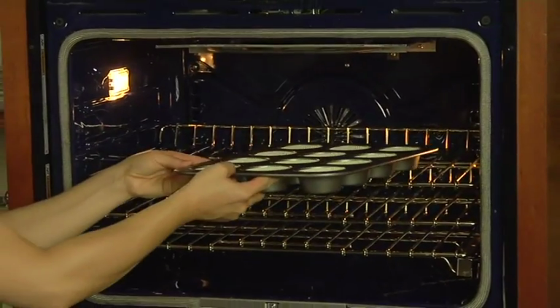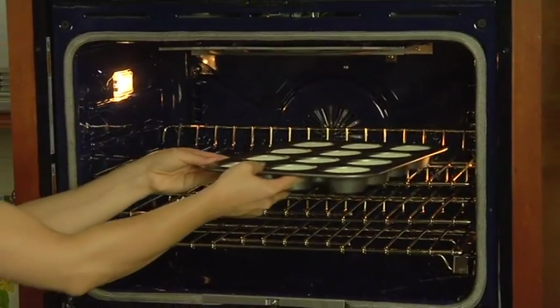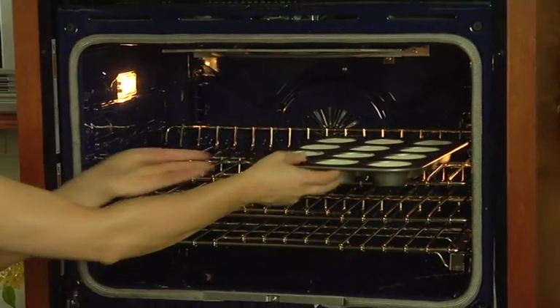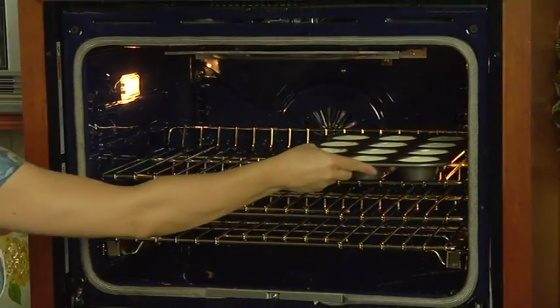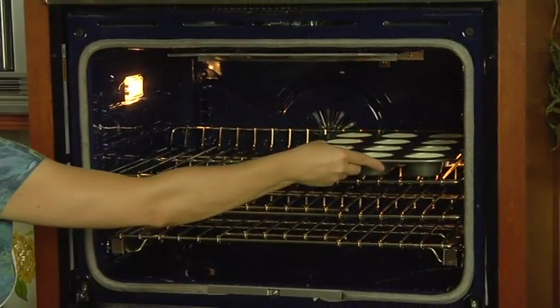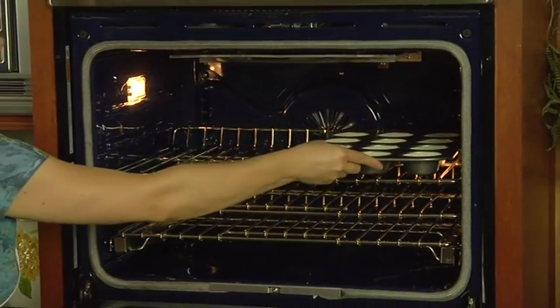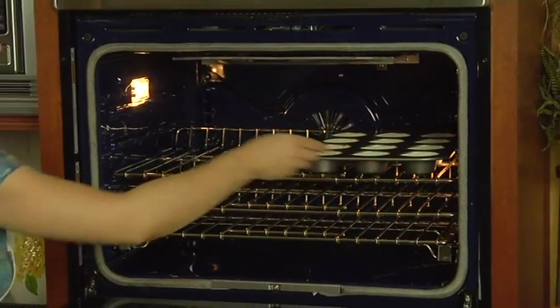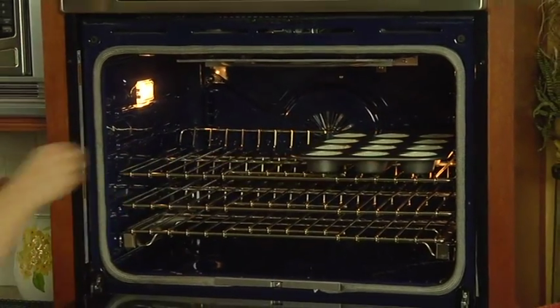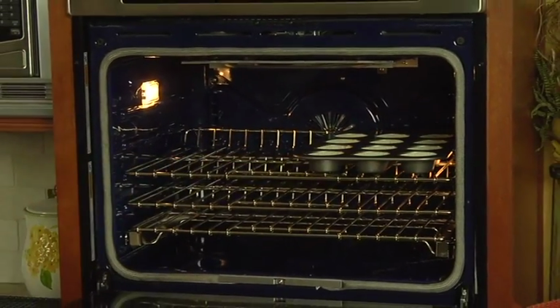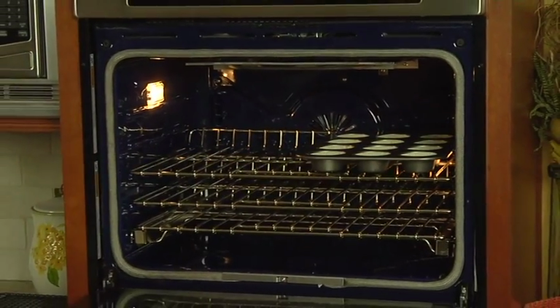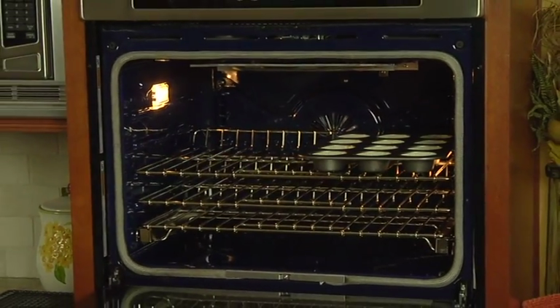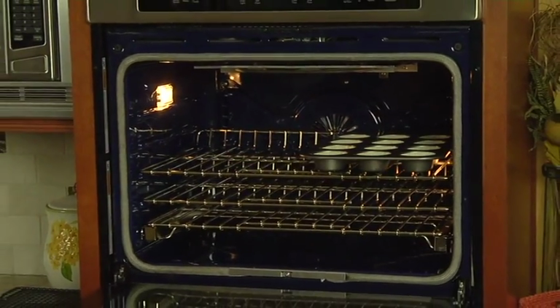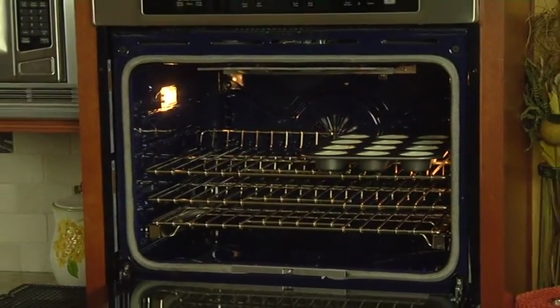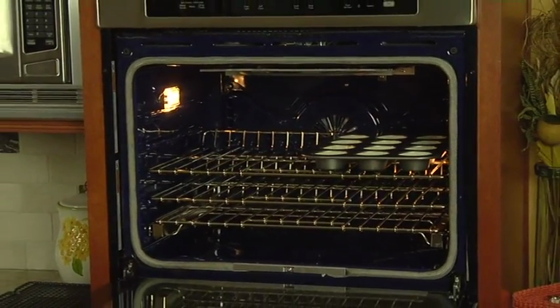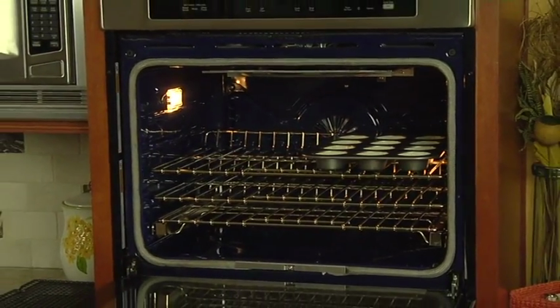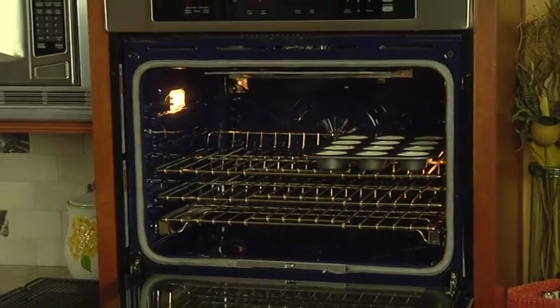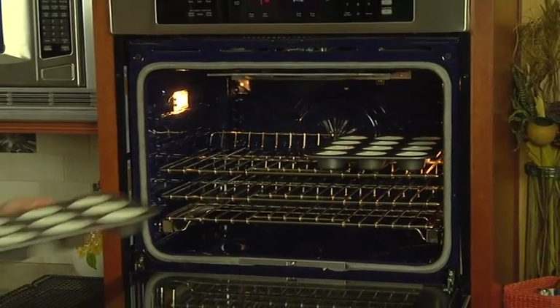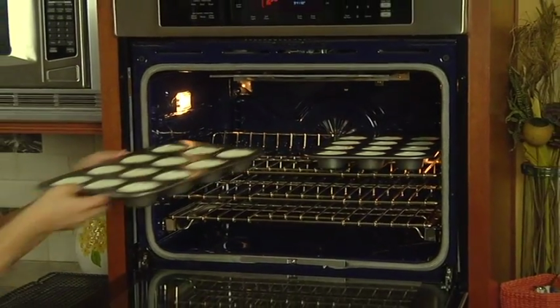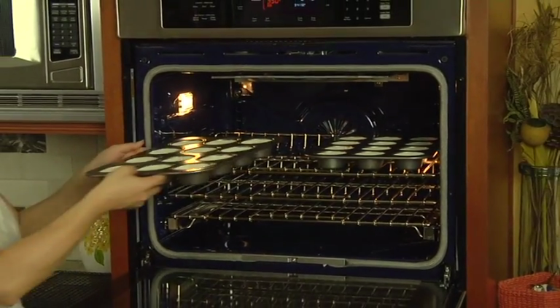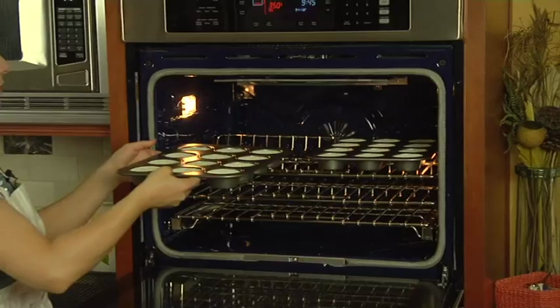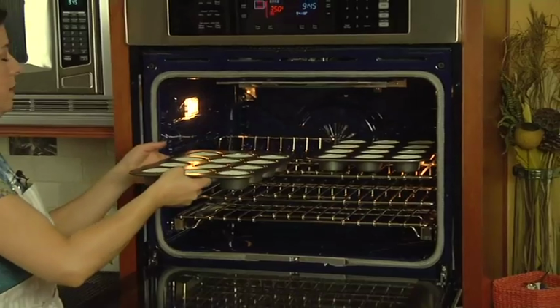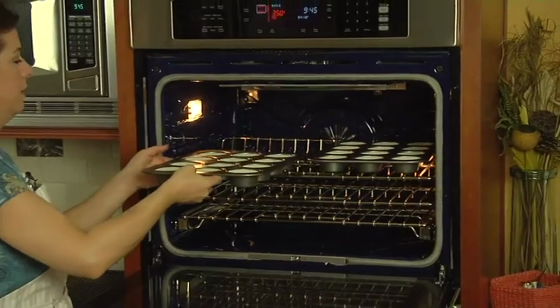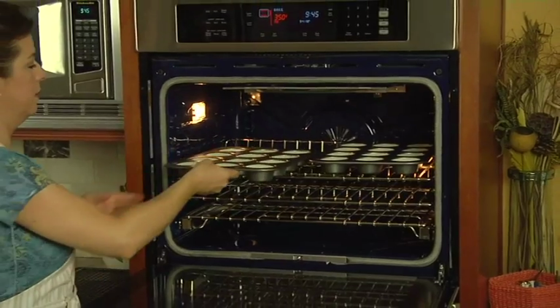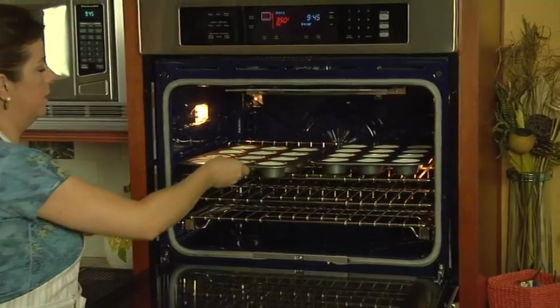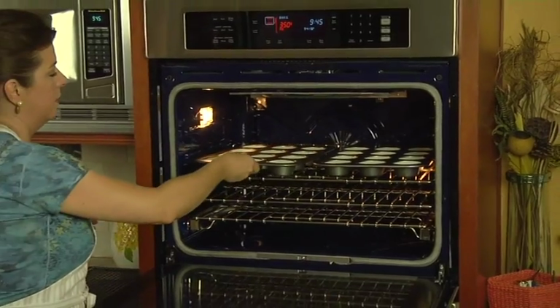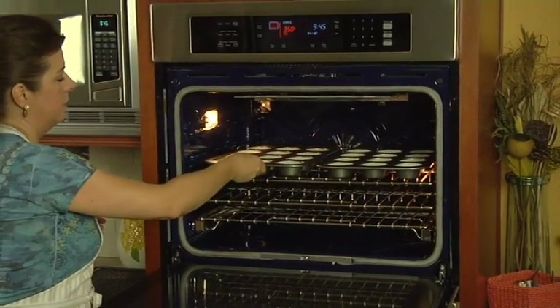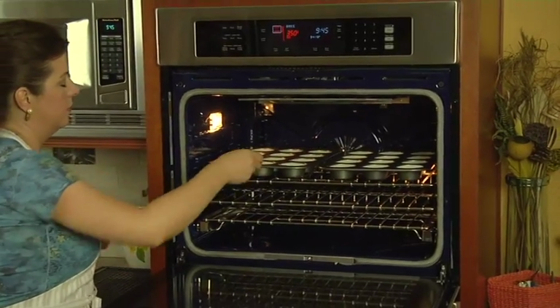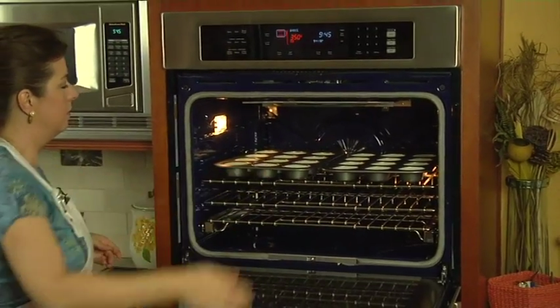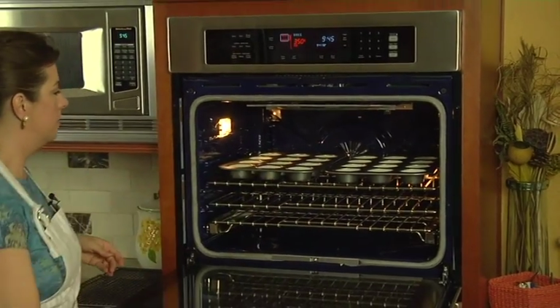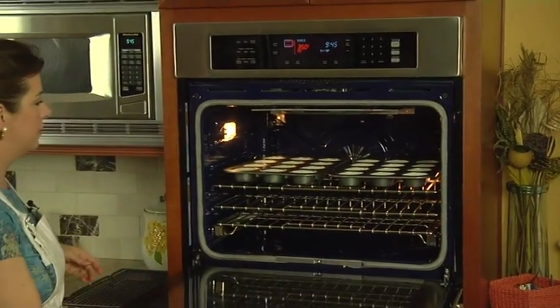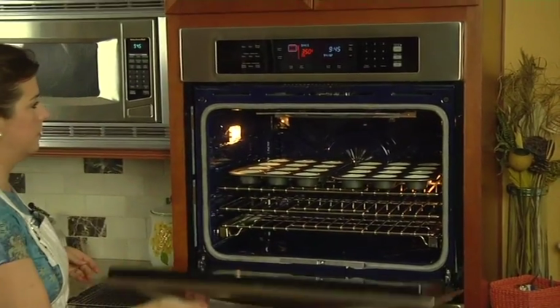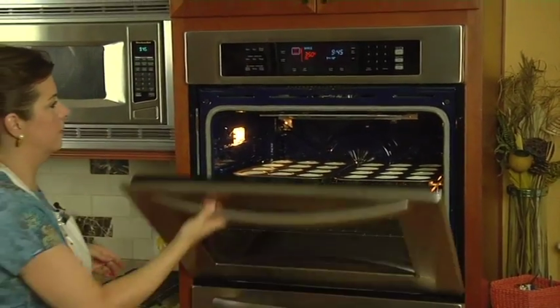We'll let the cupcakes bake for eighteen to twenty-two minutes. Meanwhile, we can make the fluffy cocoa frosting.